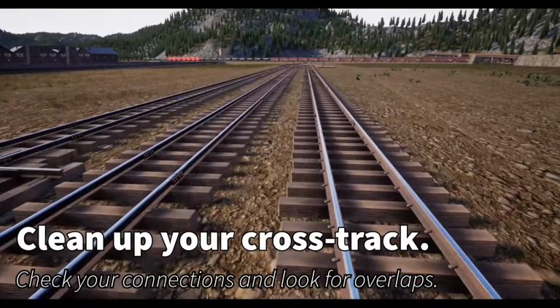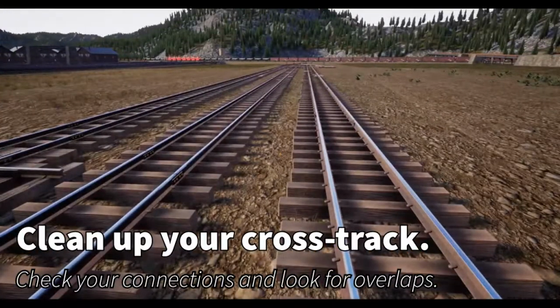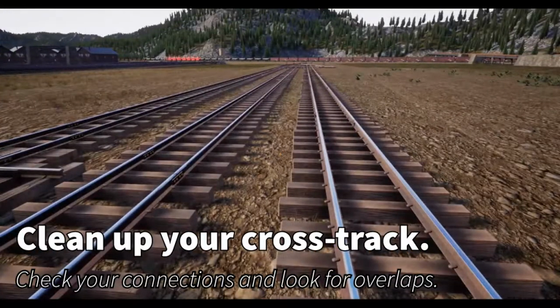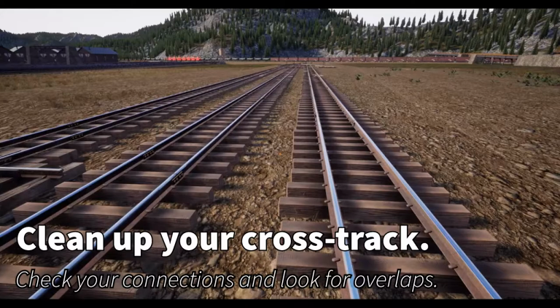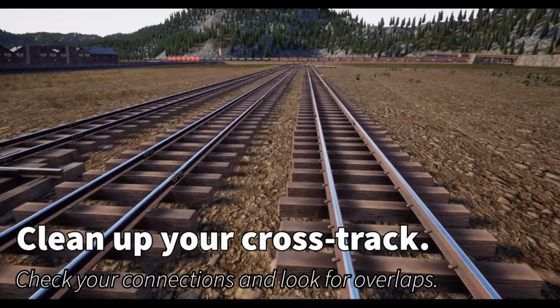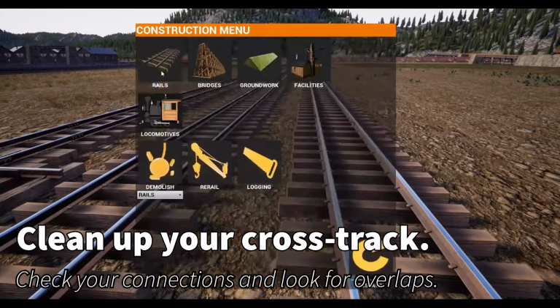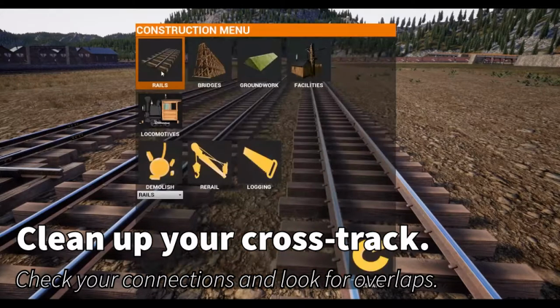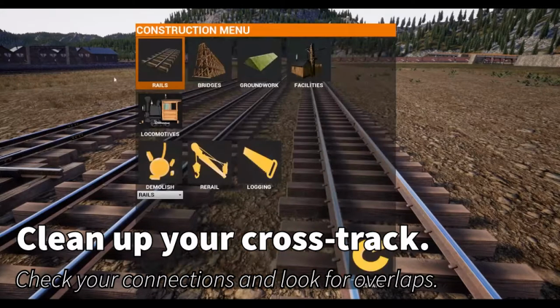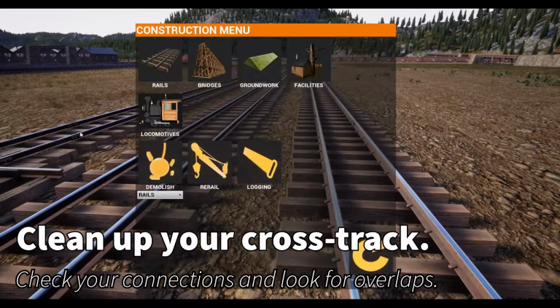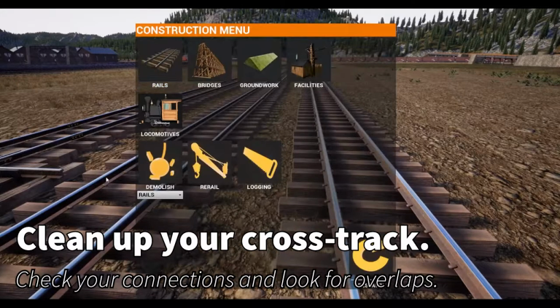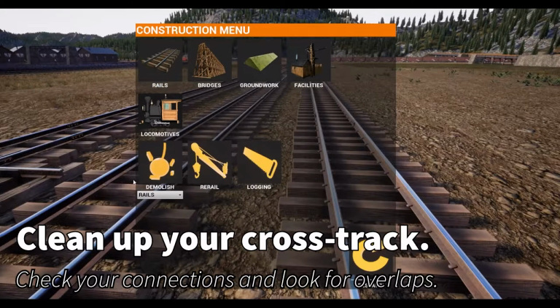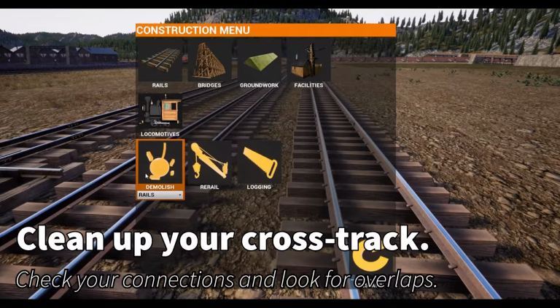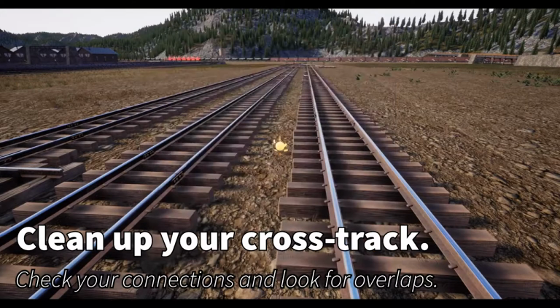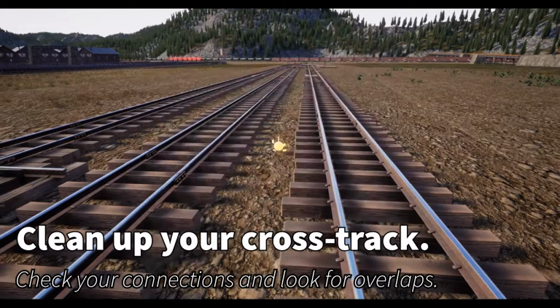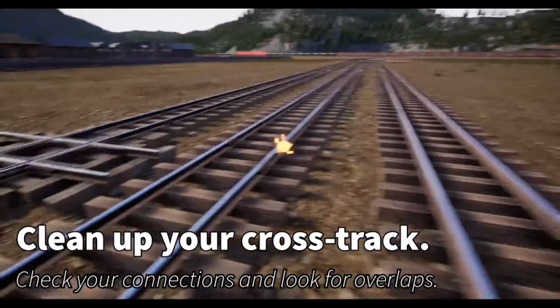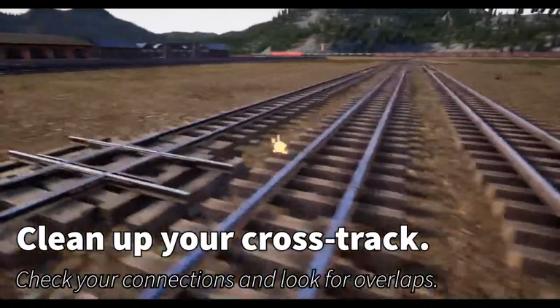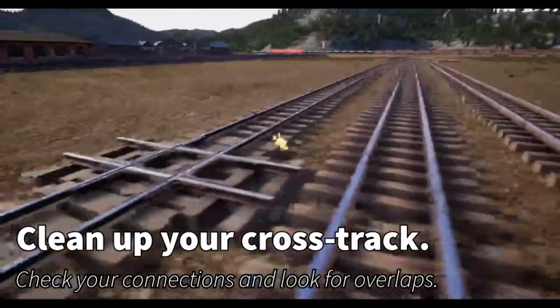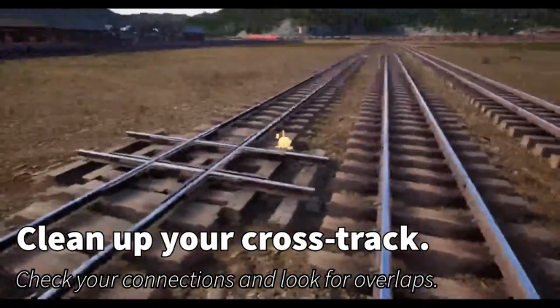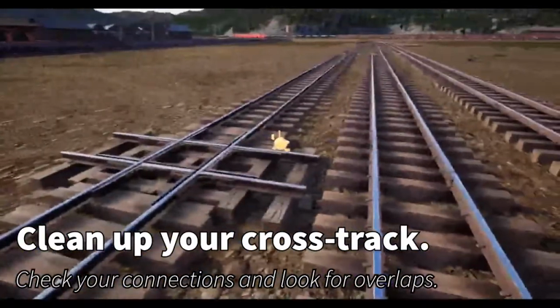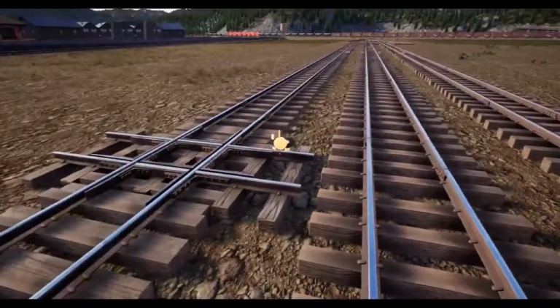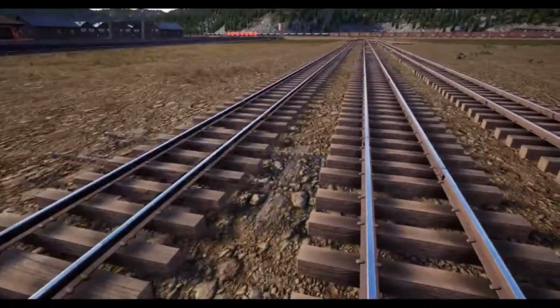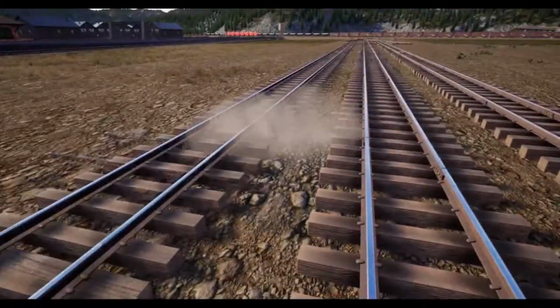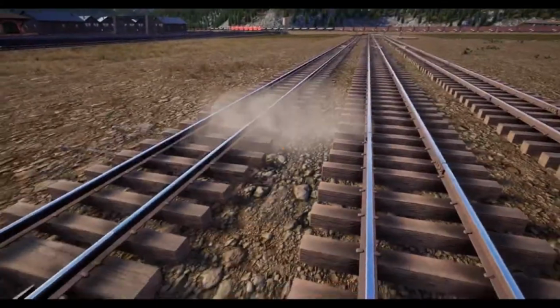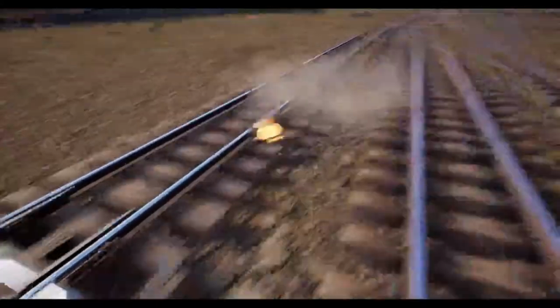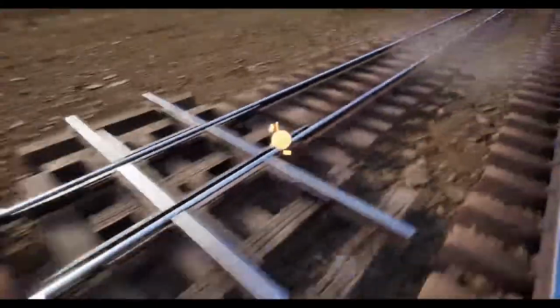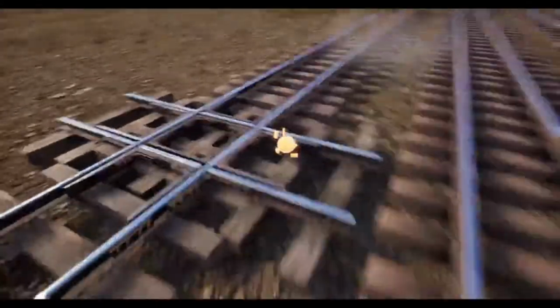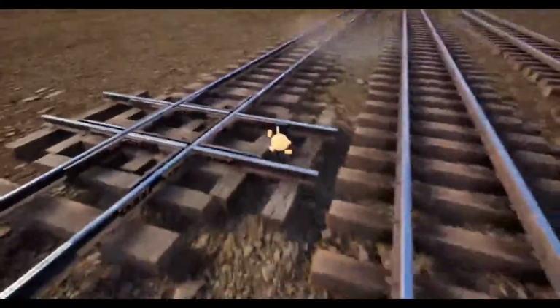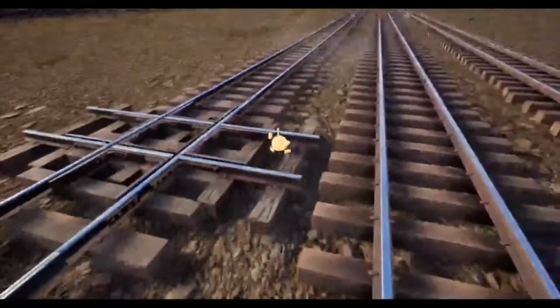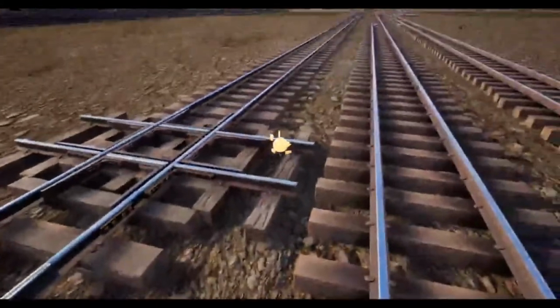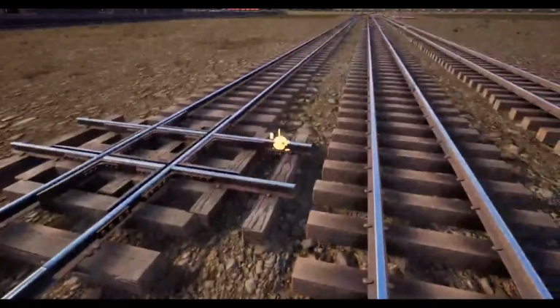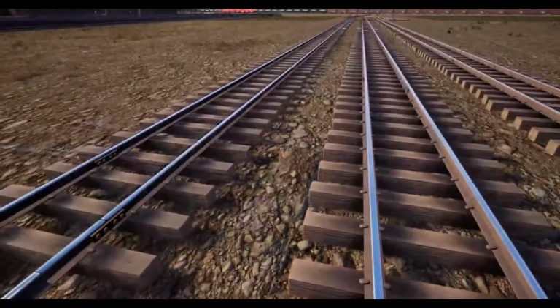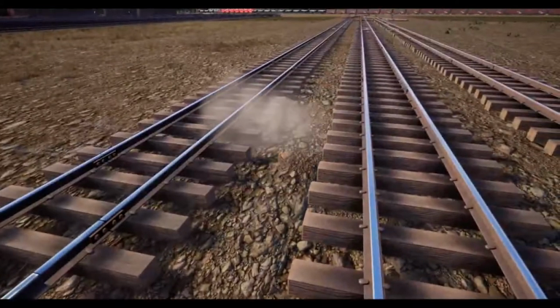We're going to clean up our cross track and check for any duplicate or overlapping track we might have.